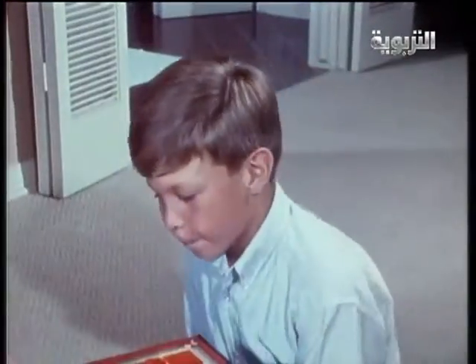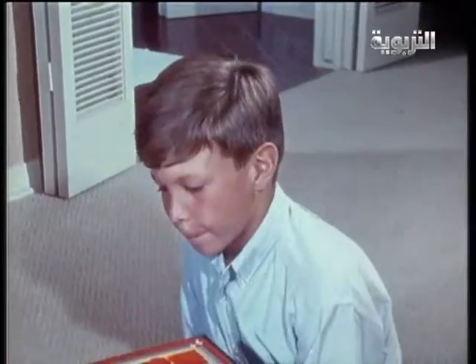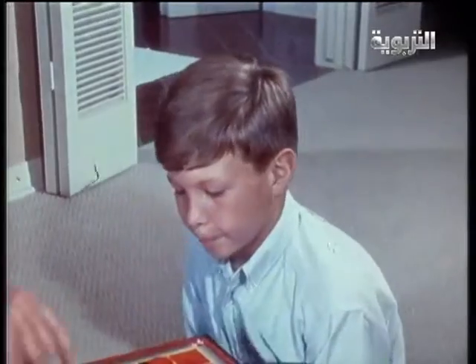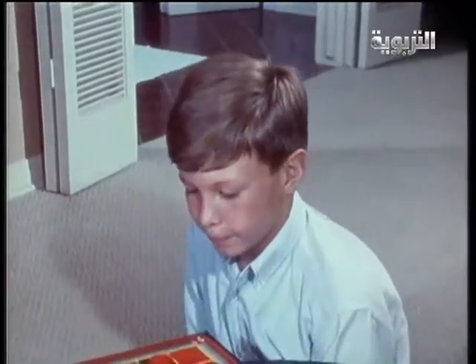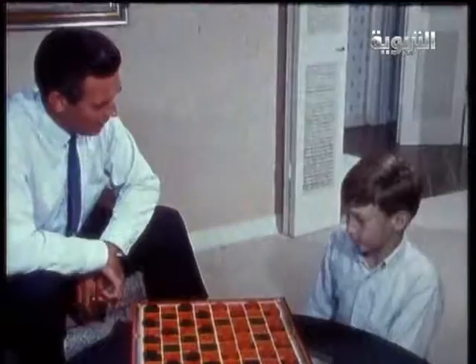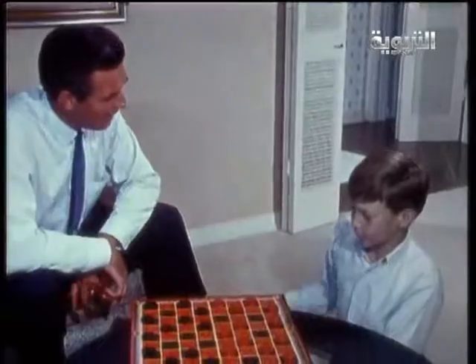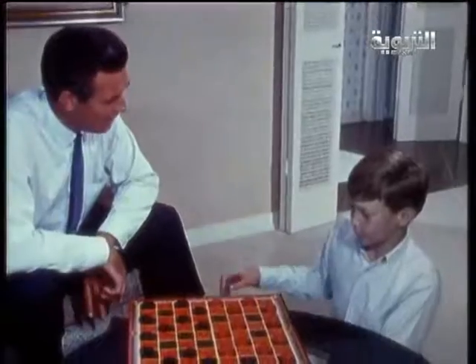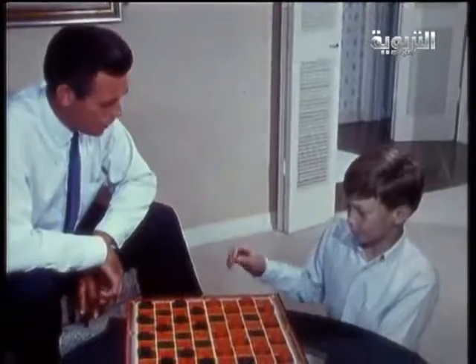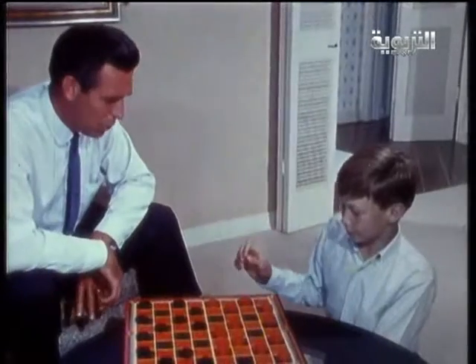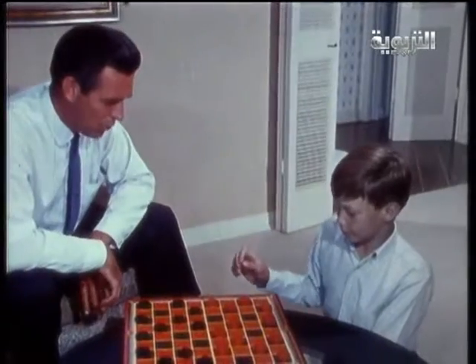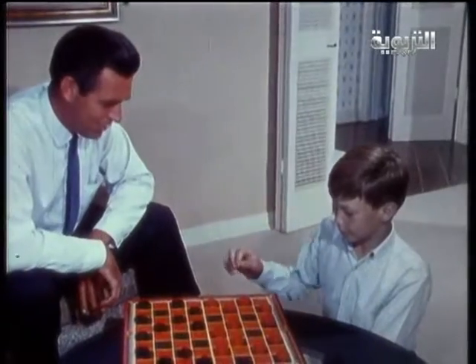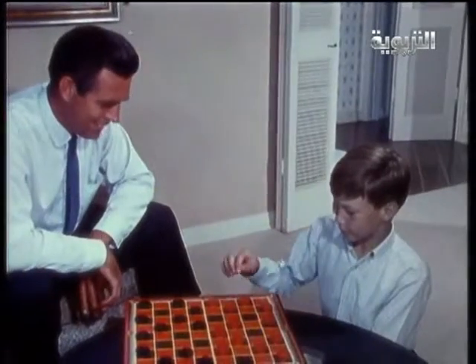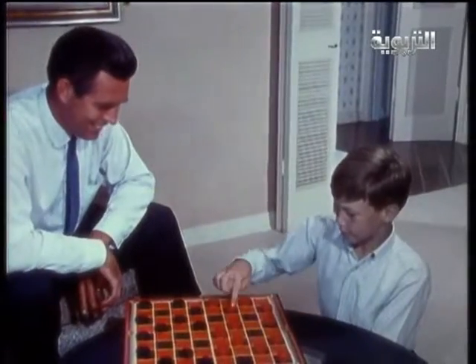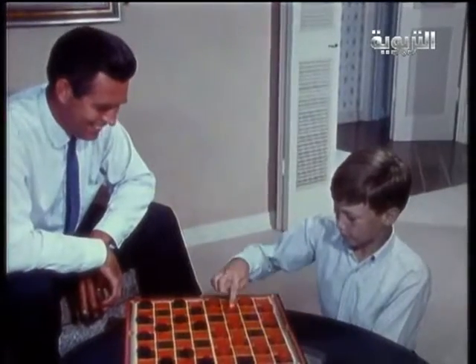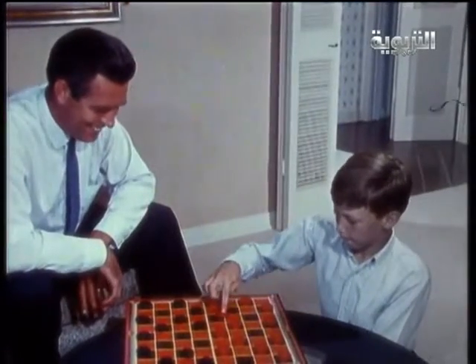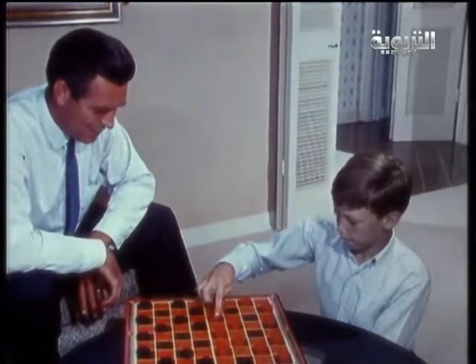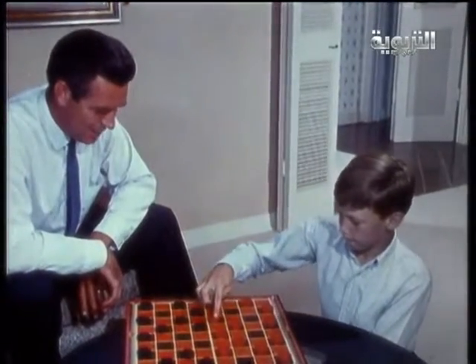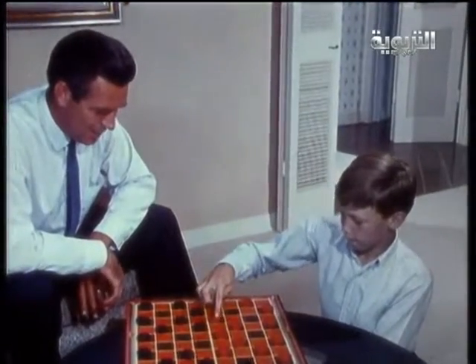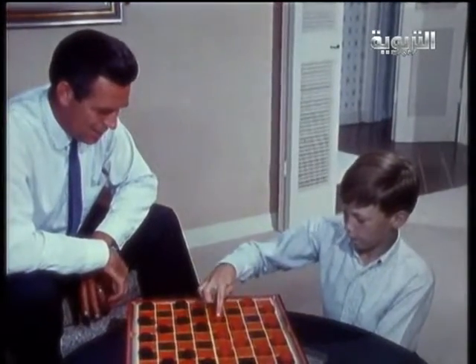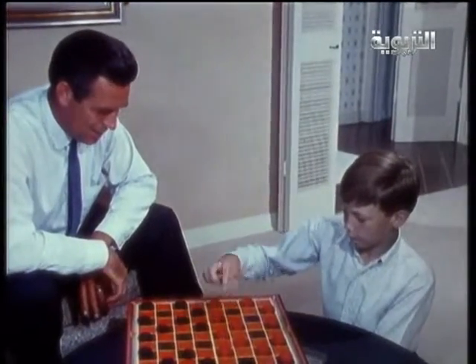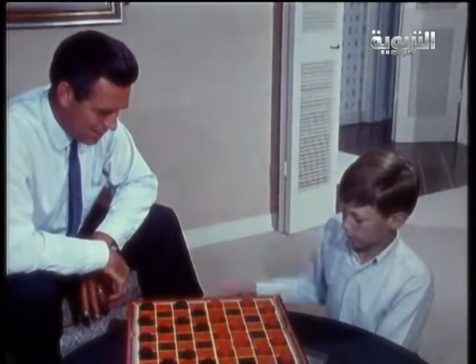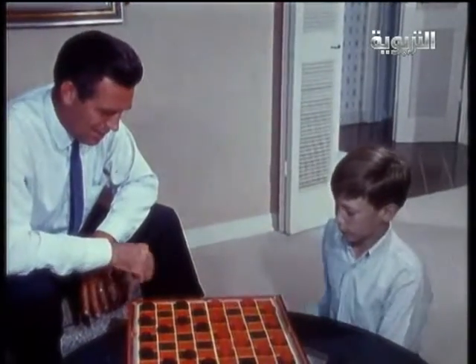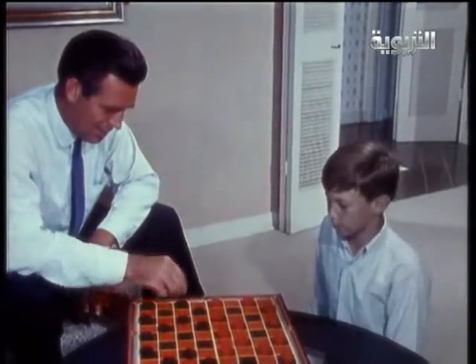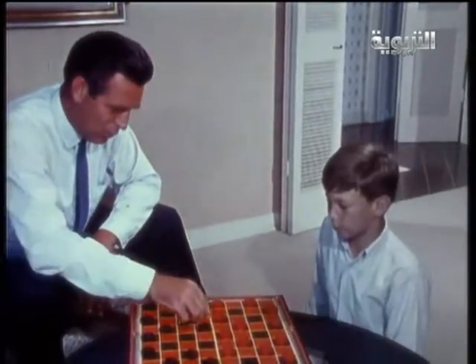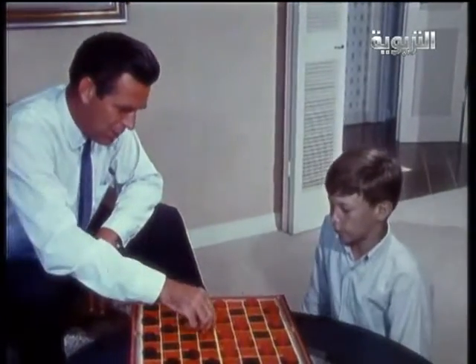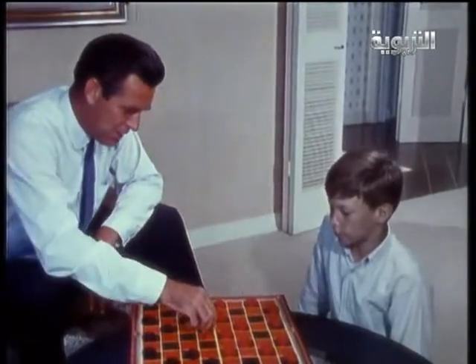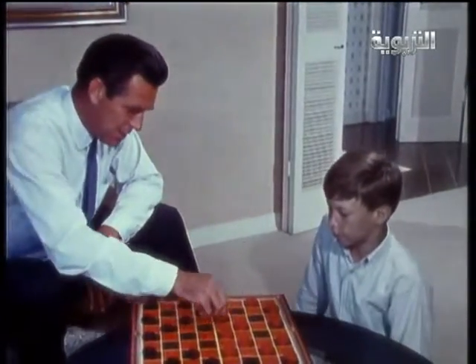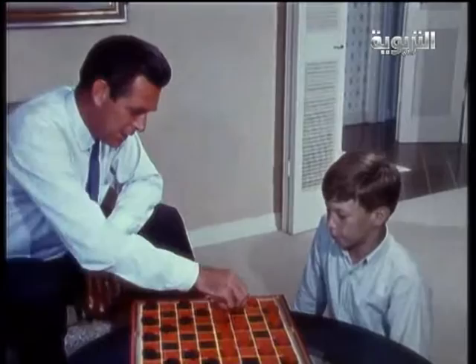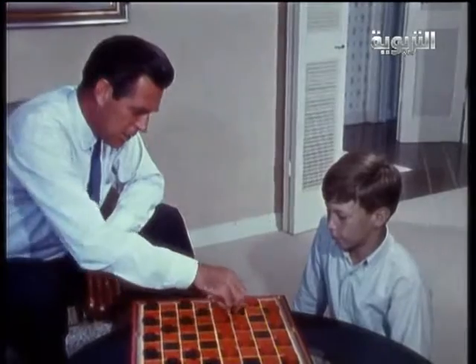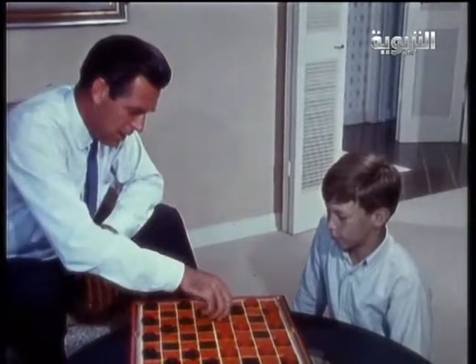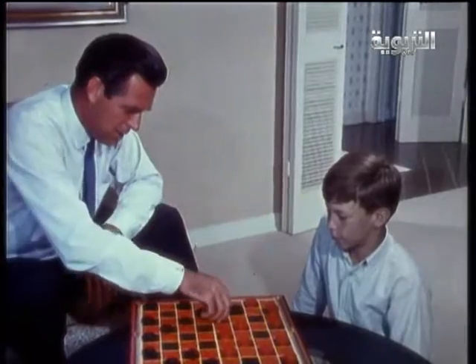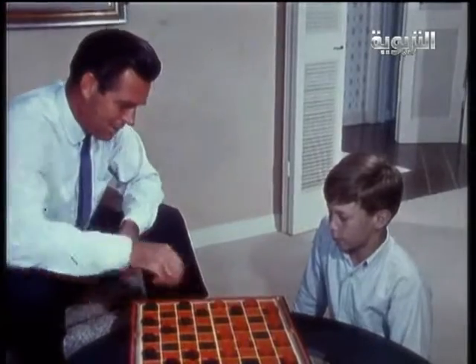So Greg and his dad are snug and dry, and quite safe from the thunderstorm.